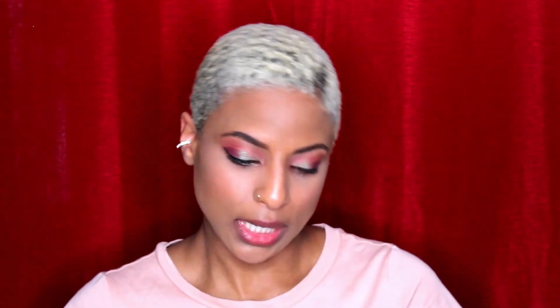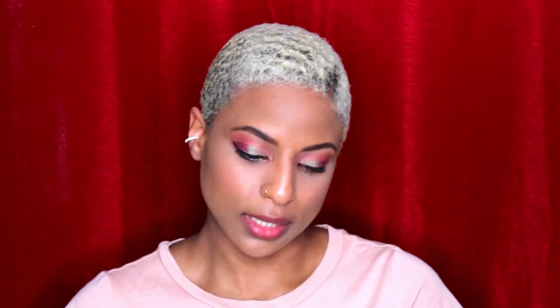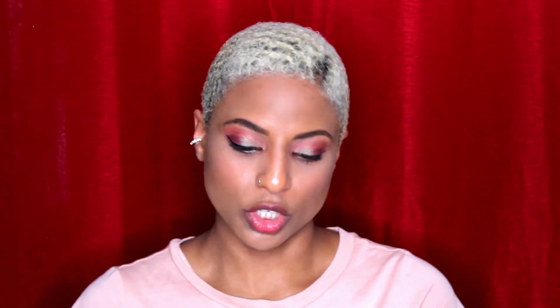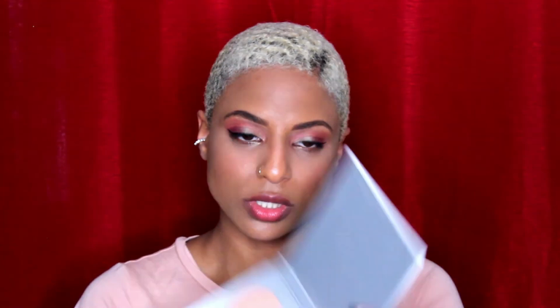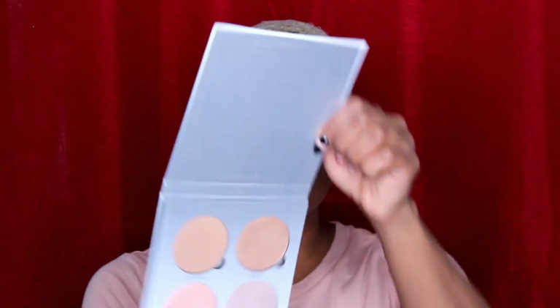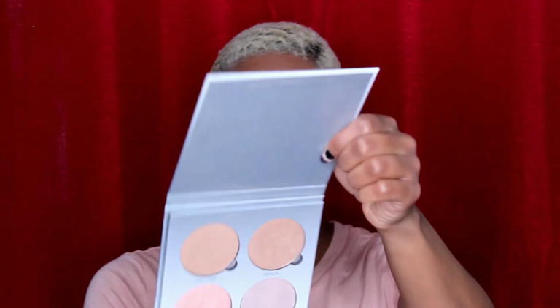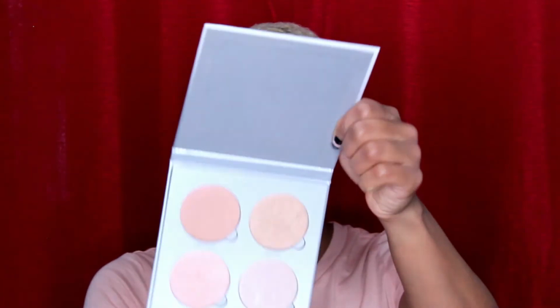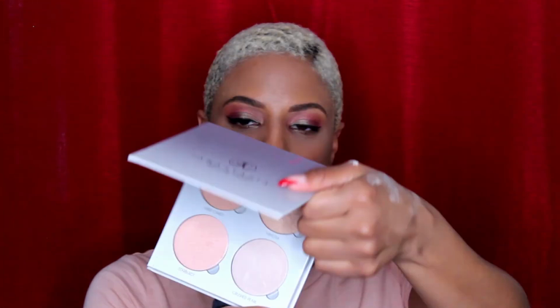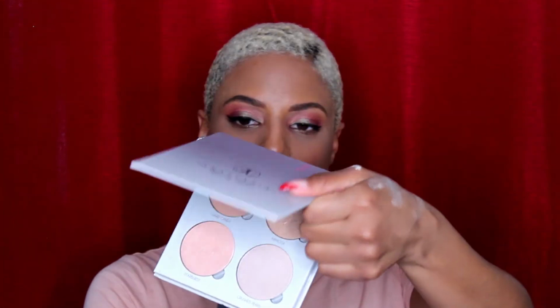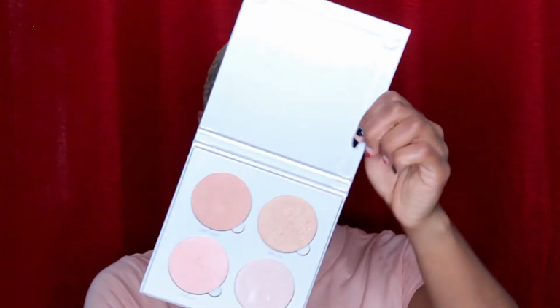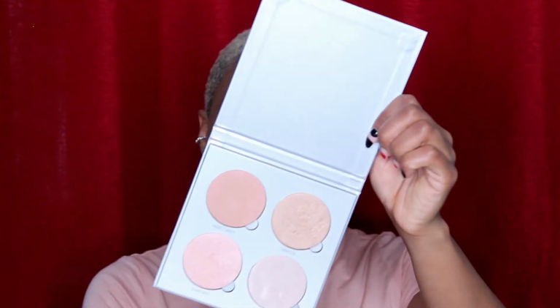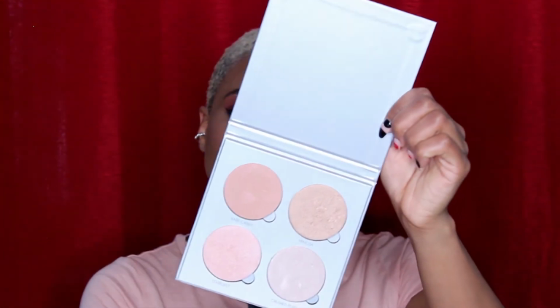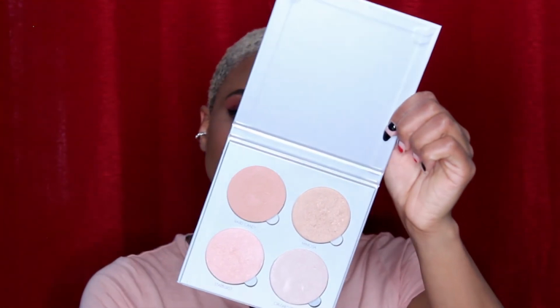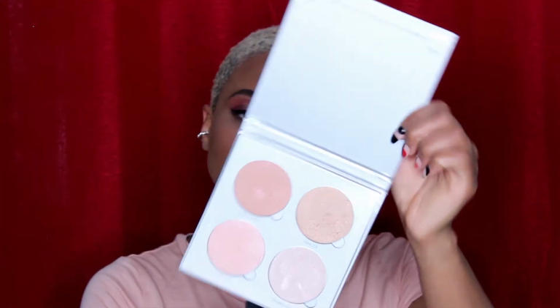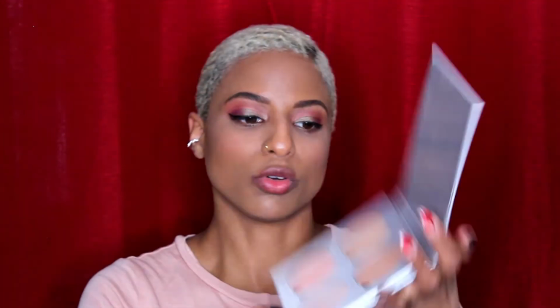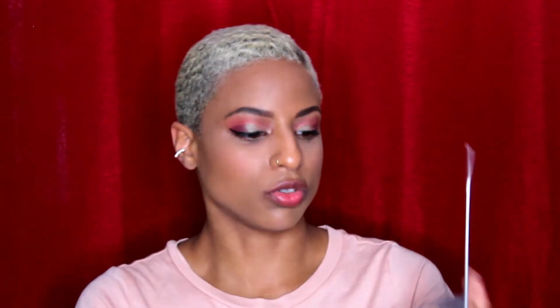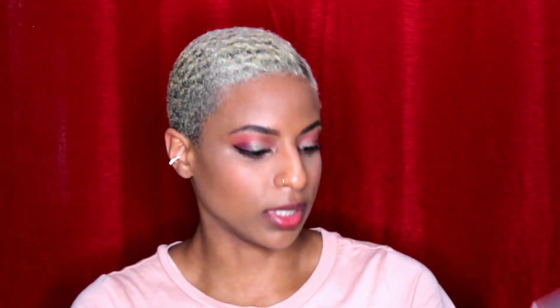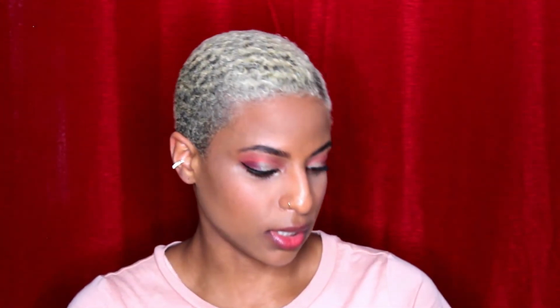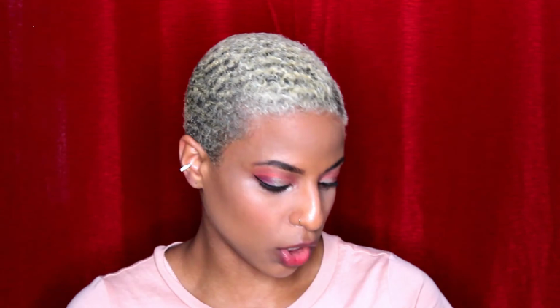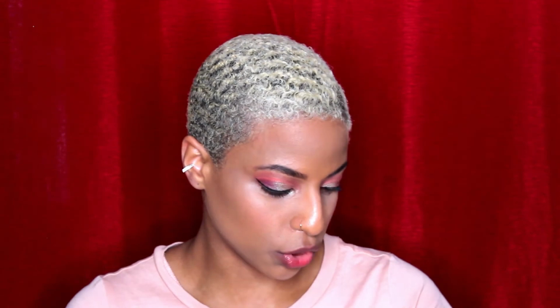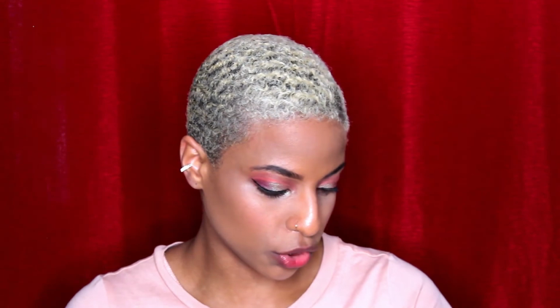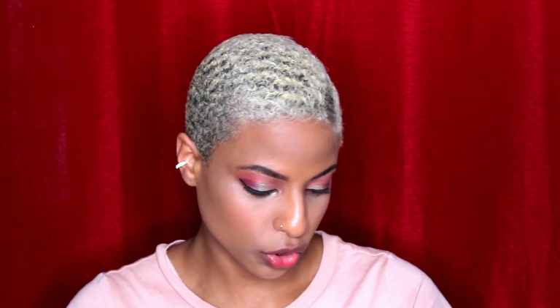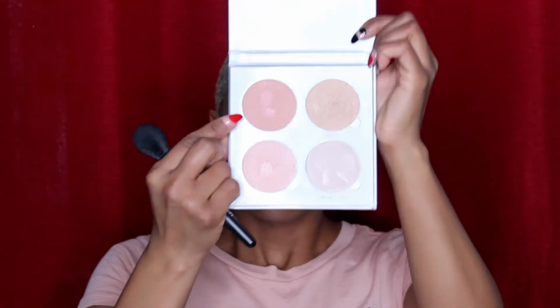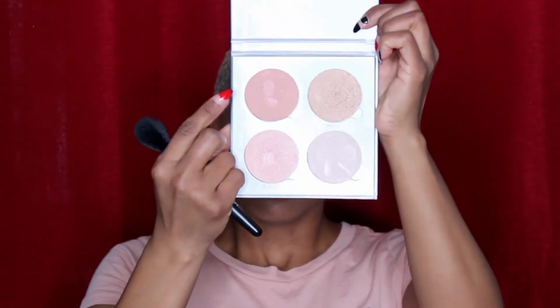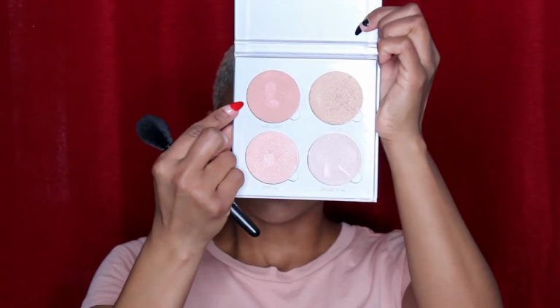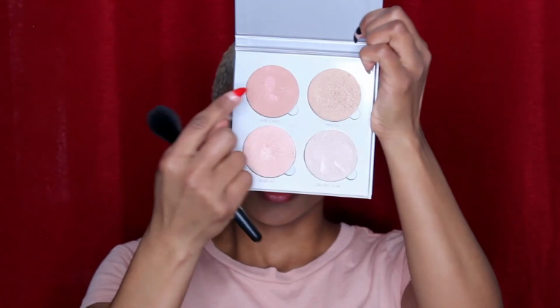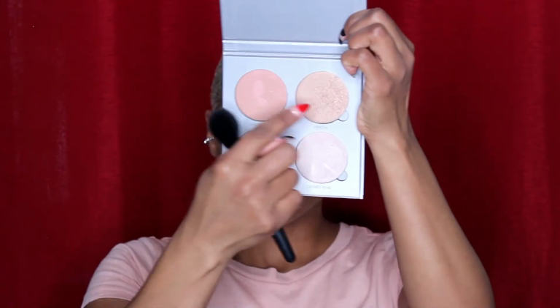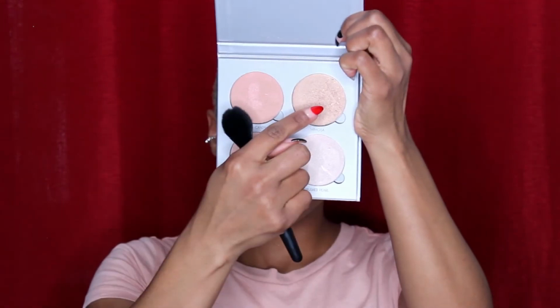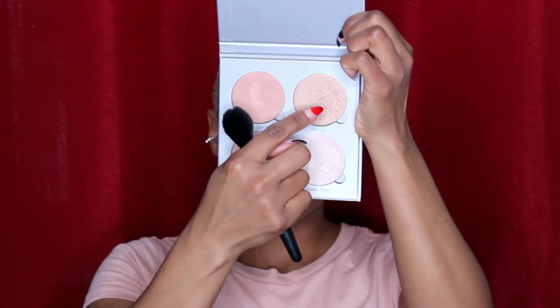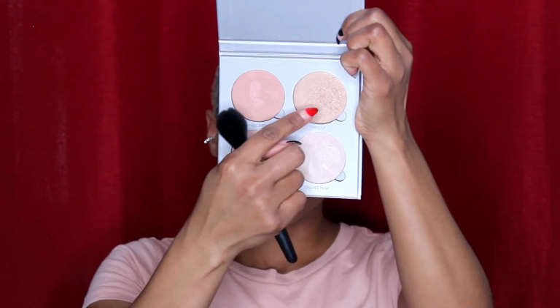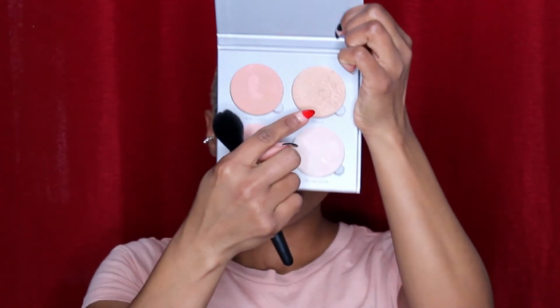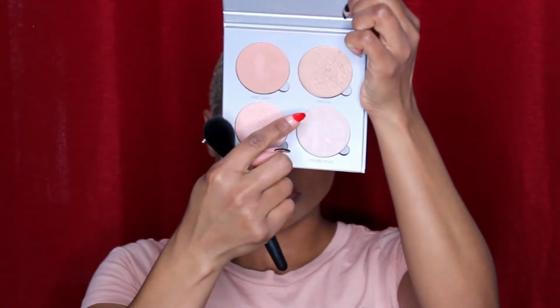For blush I'm going to use Marc Jacobs. I'm going to use the Anastasia Beverly Hills Glow Kit and mix the colors Heart Candy and Mimosa.